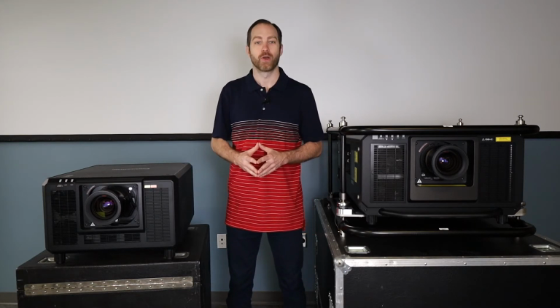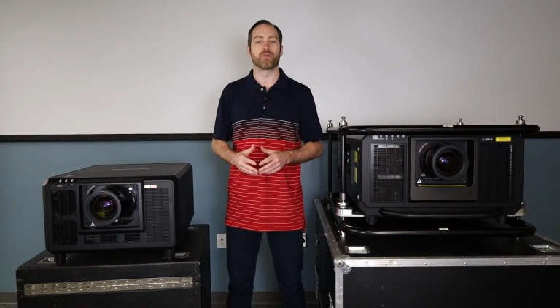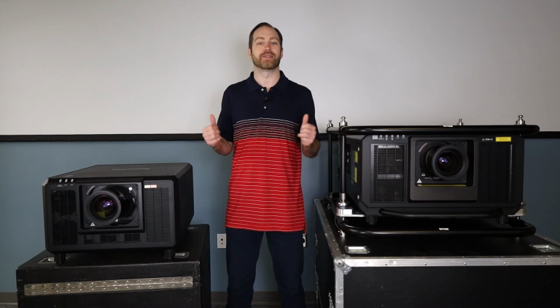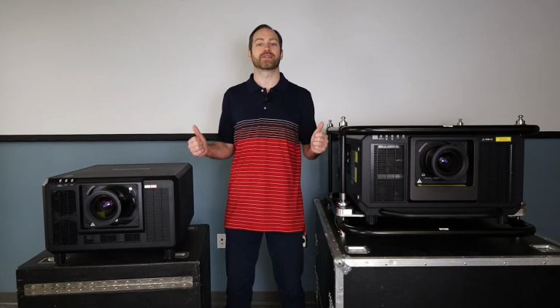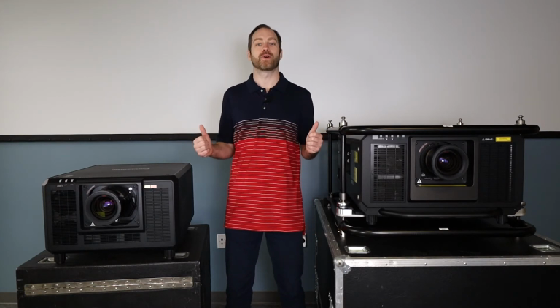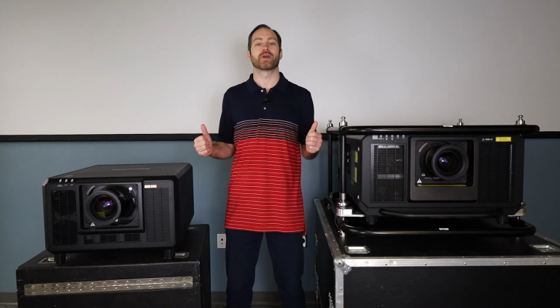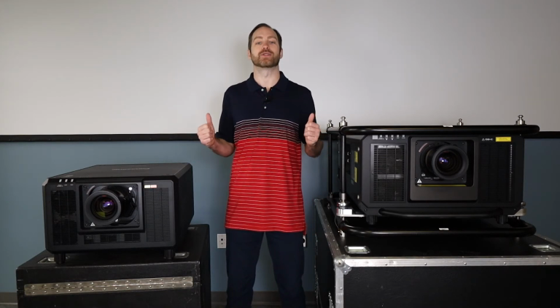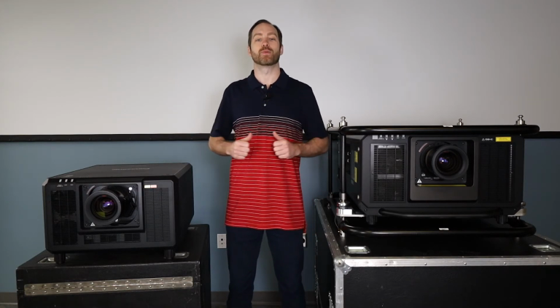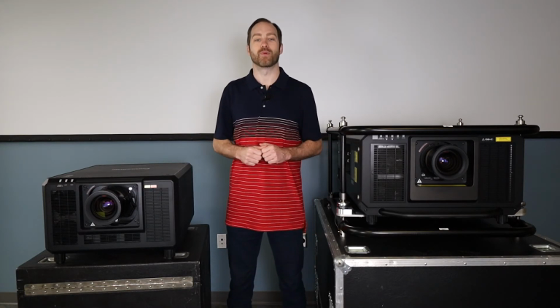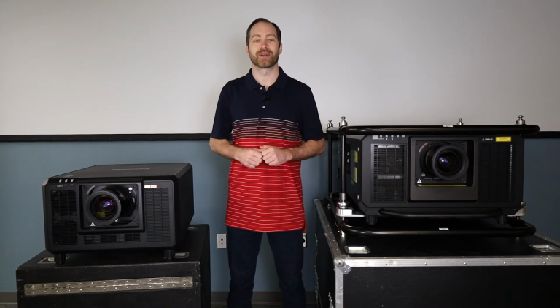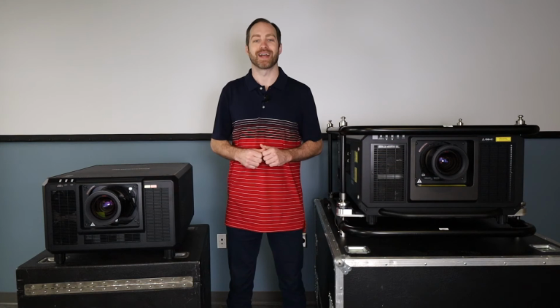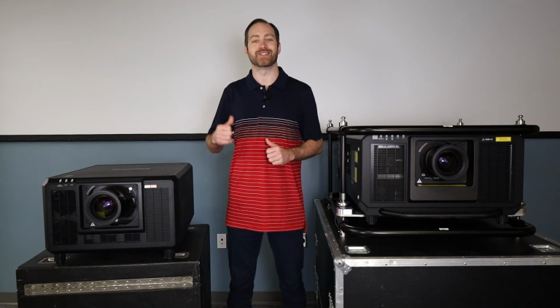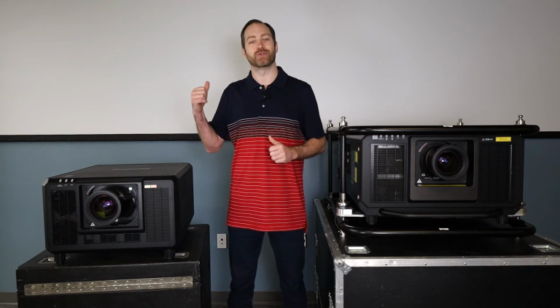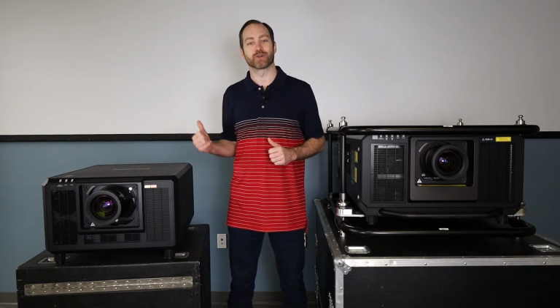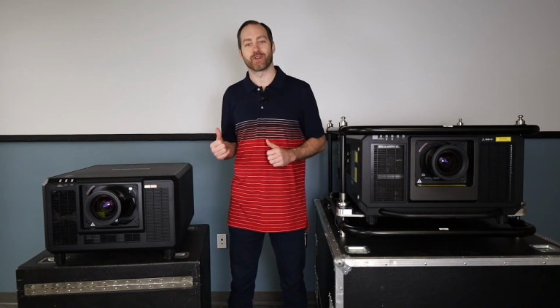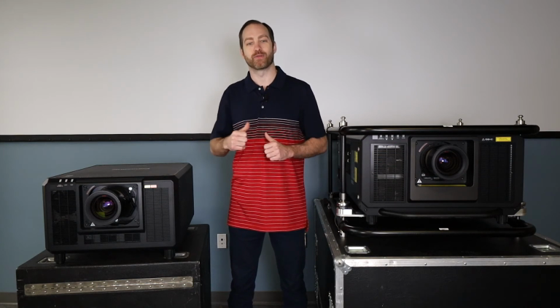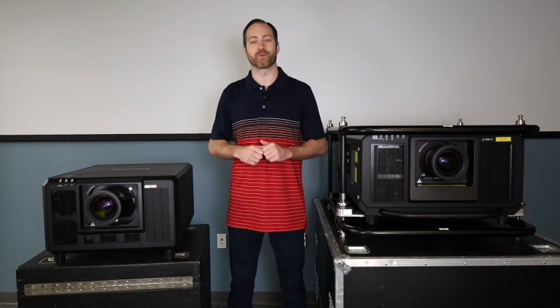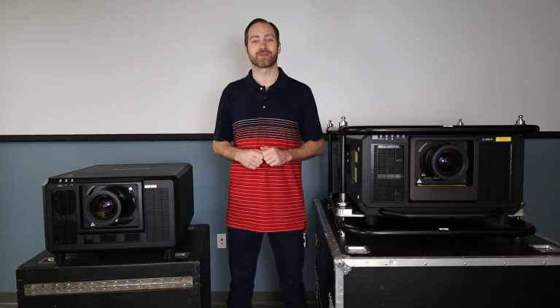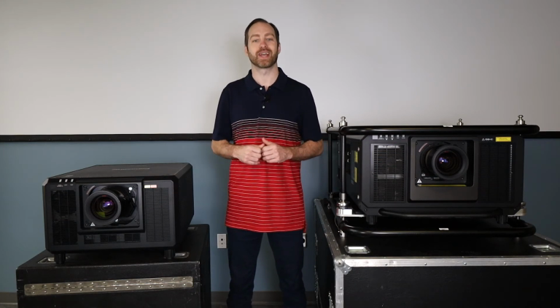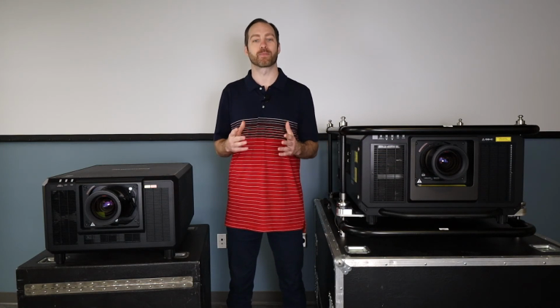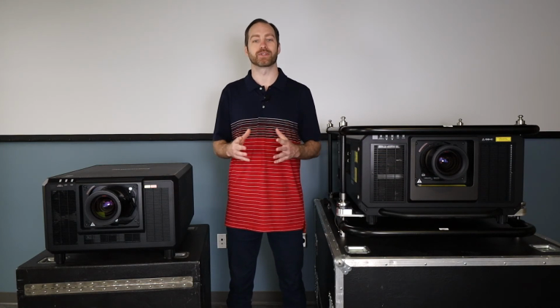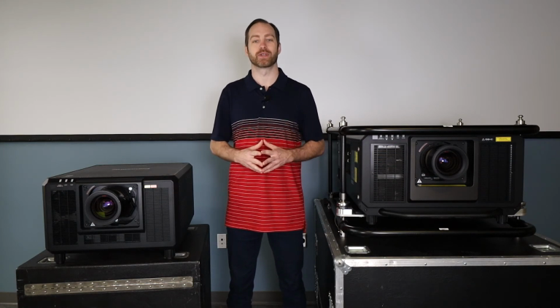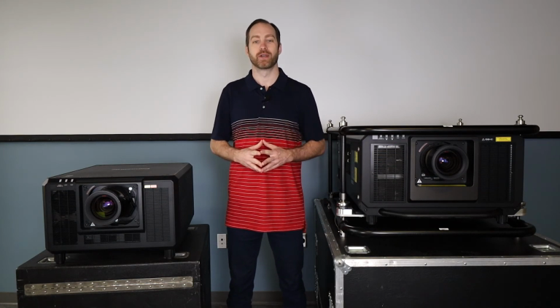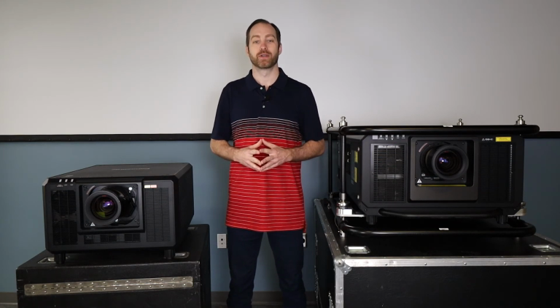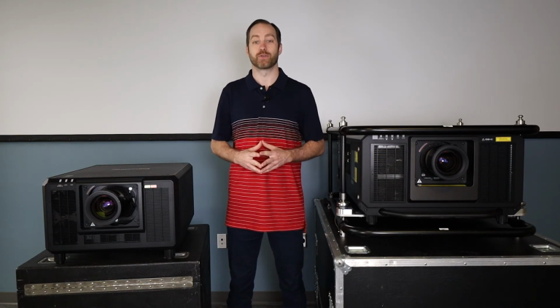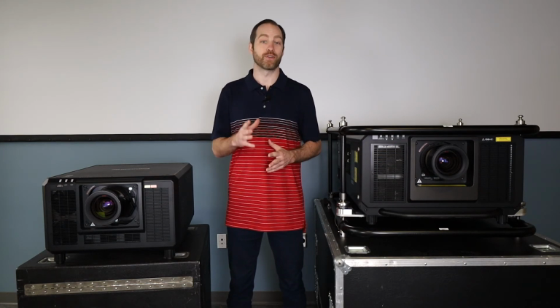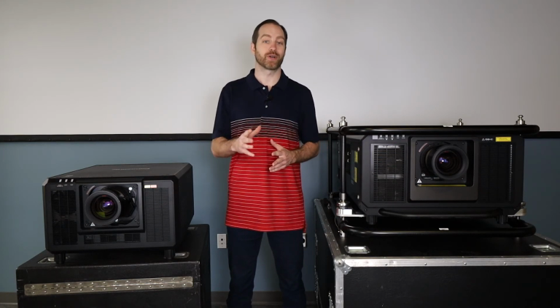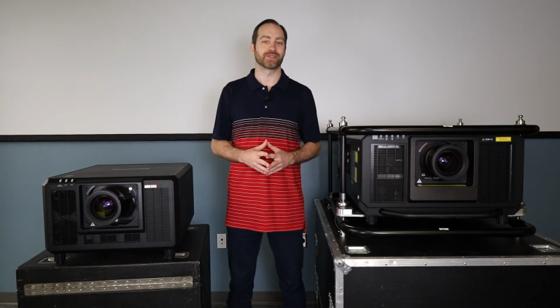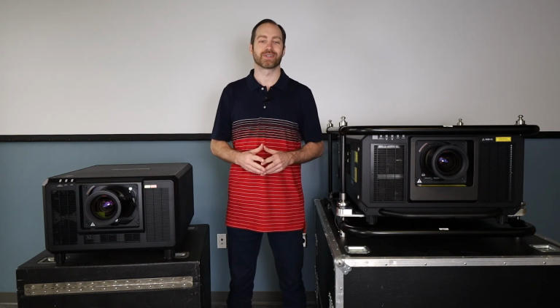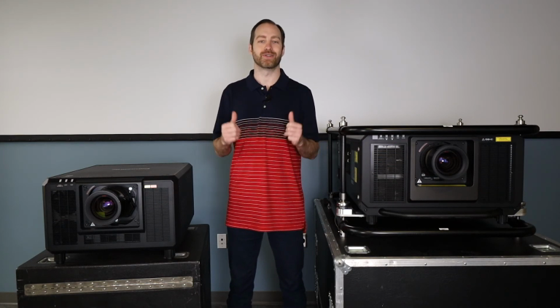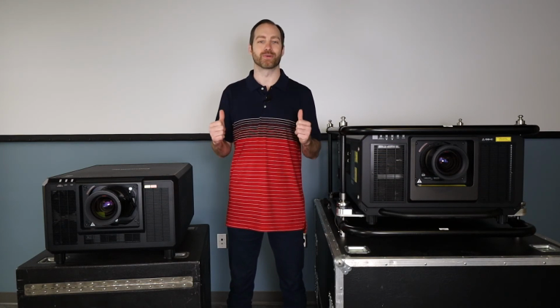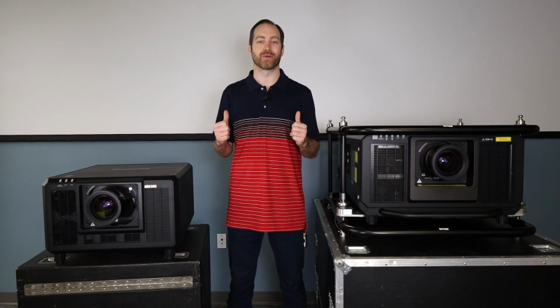We've got this info and so much more, as these units are available for rental and for purchase. So if you have any questions, let us know.